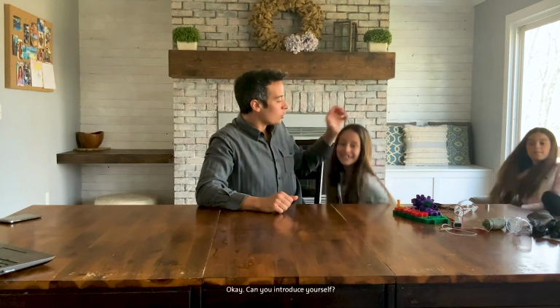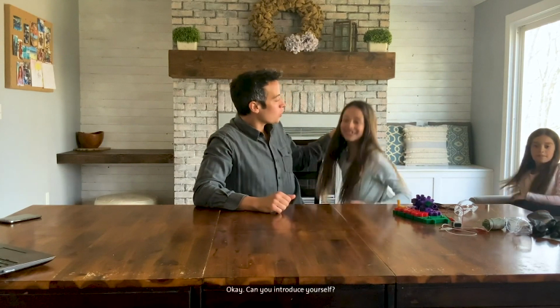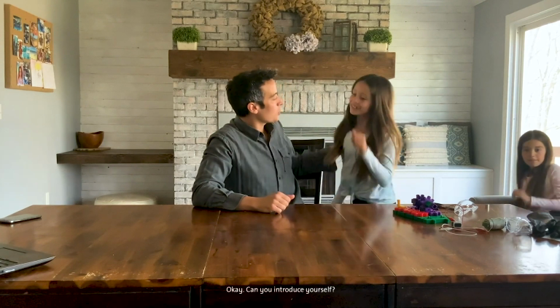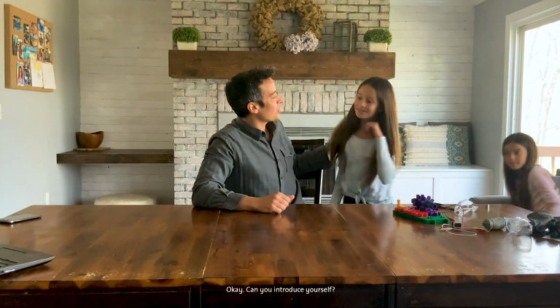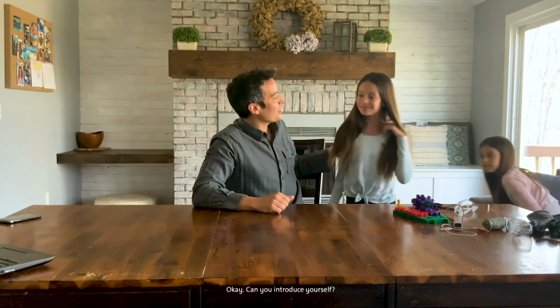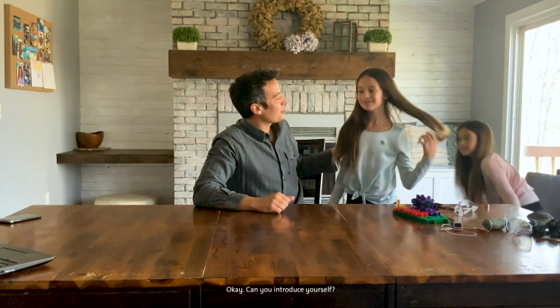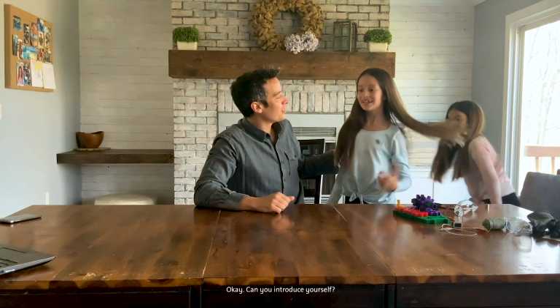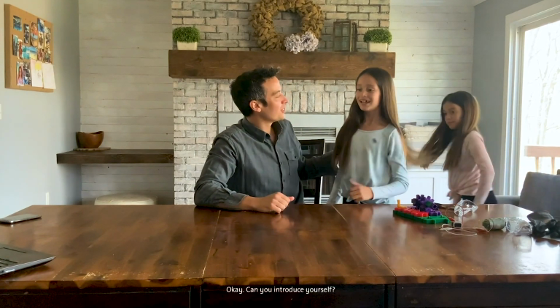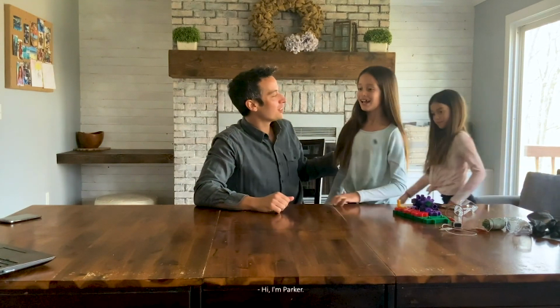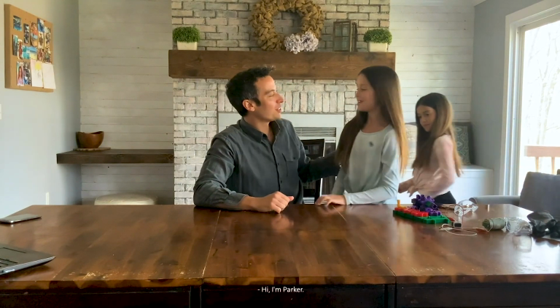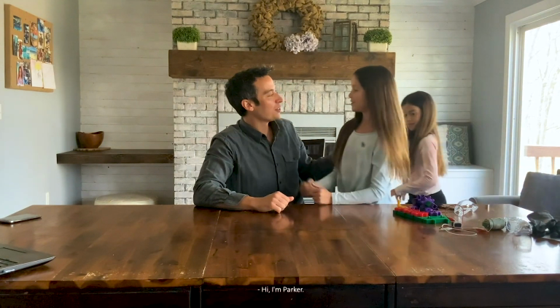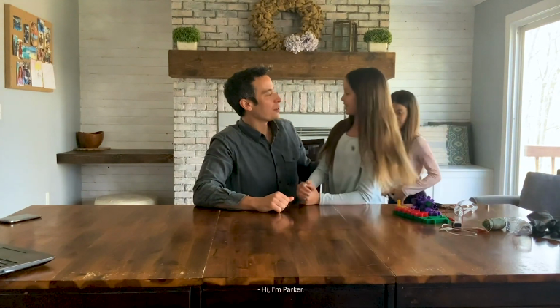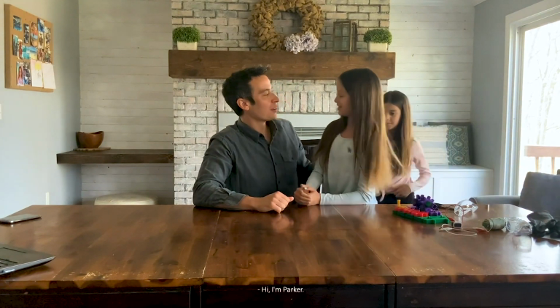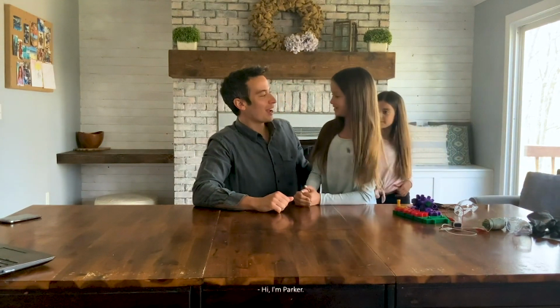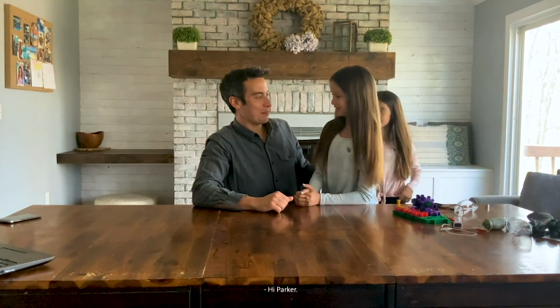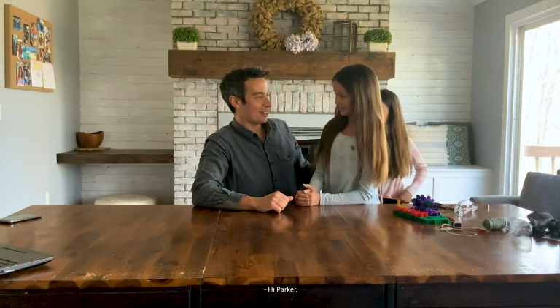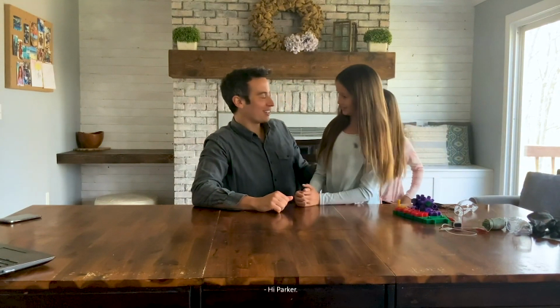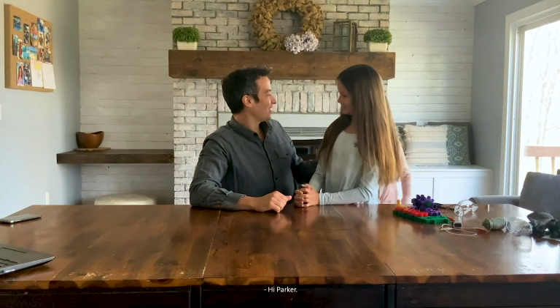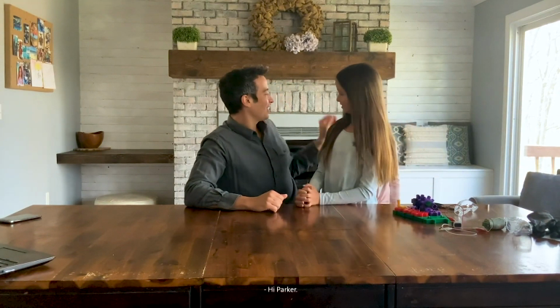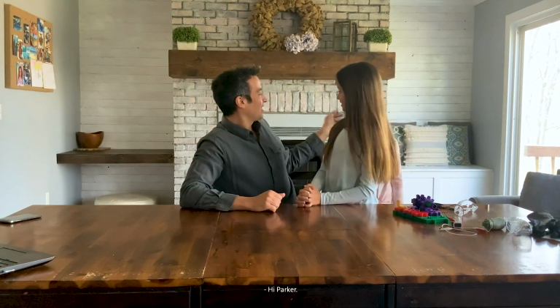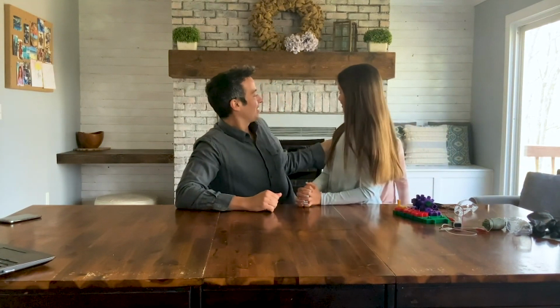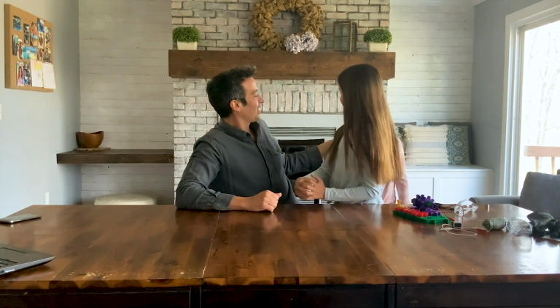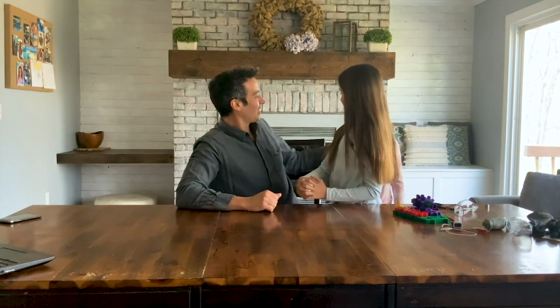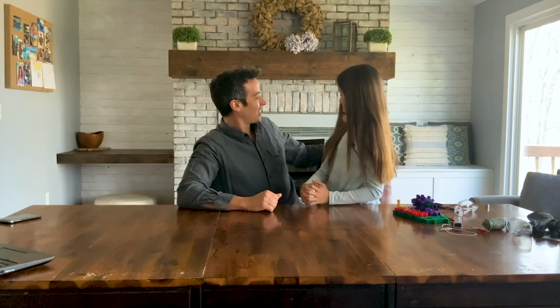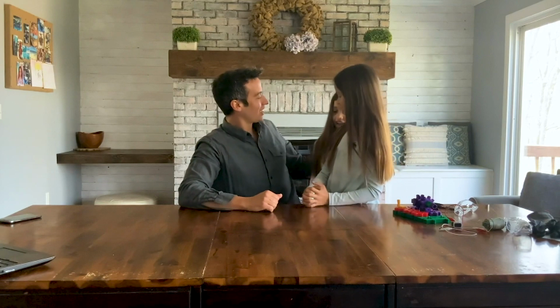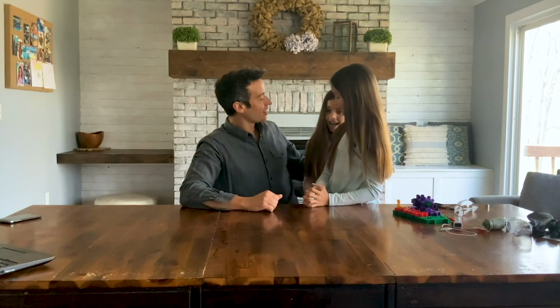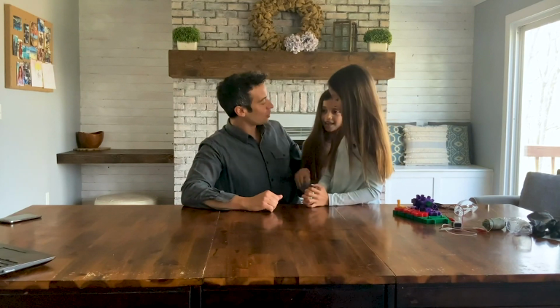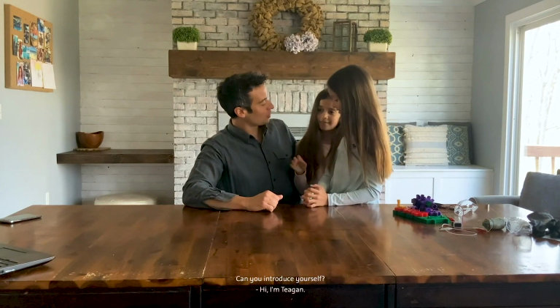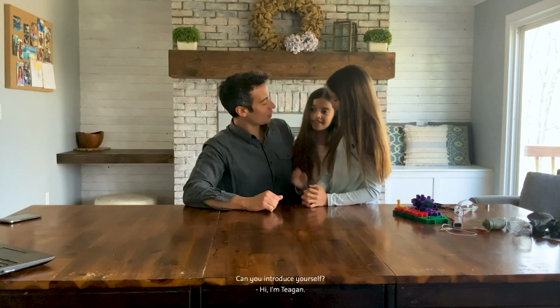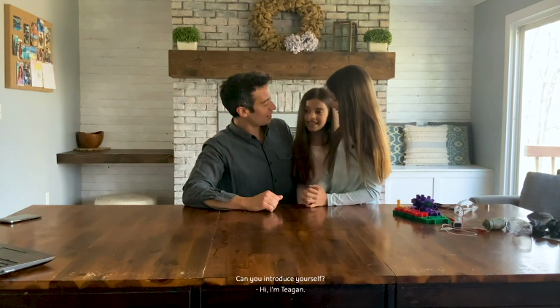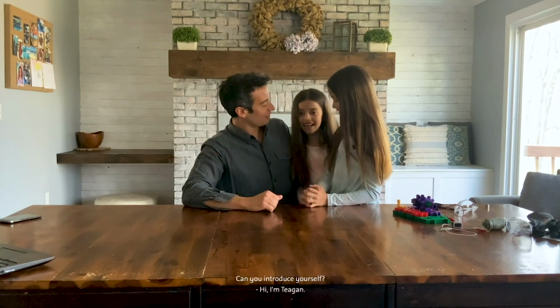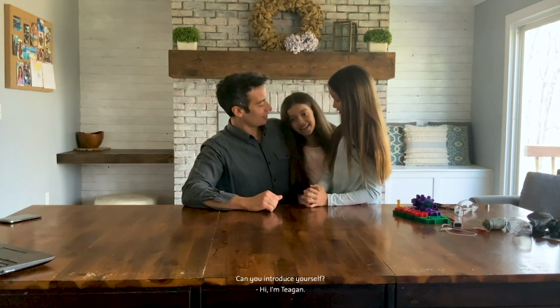Can you introduce yourself? Hi, I'm Parker. Can you introduce yourself? Hi, I'm Tegan.